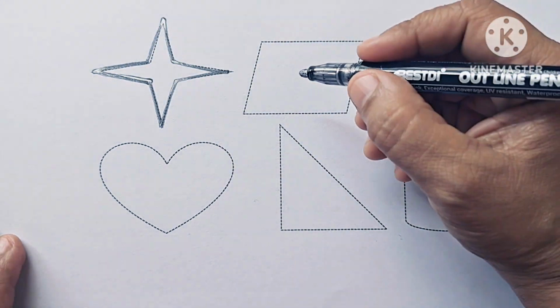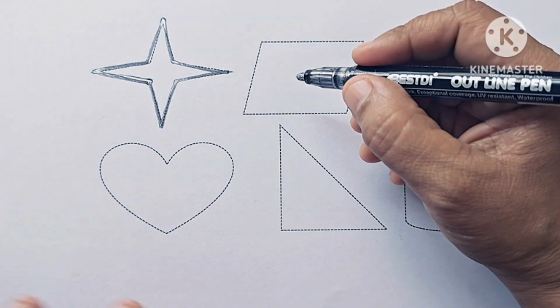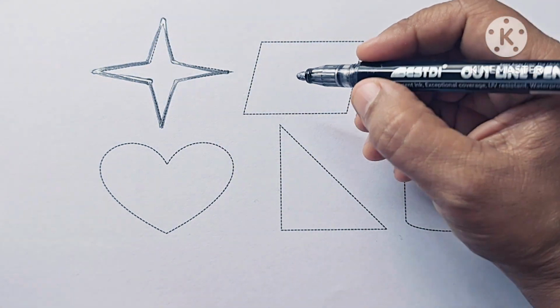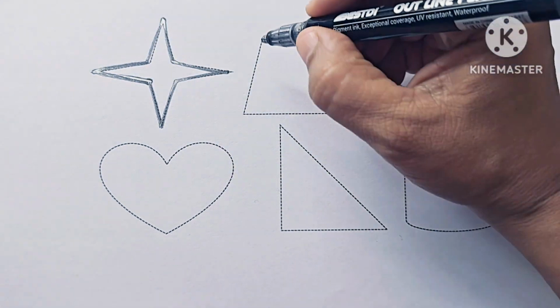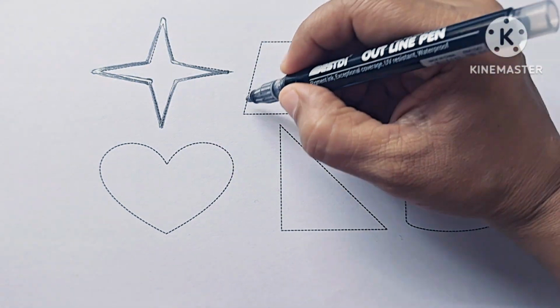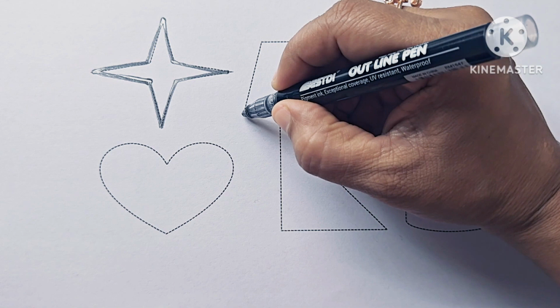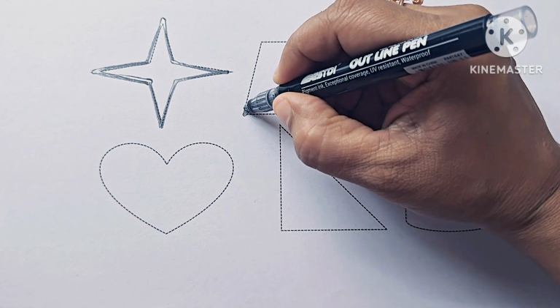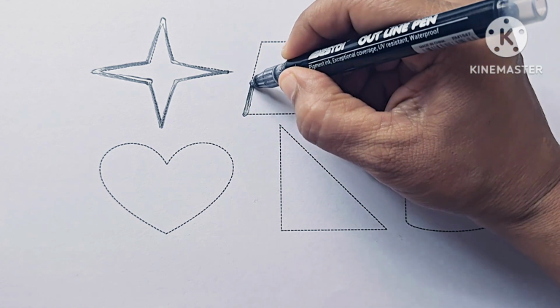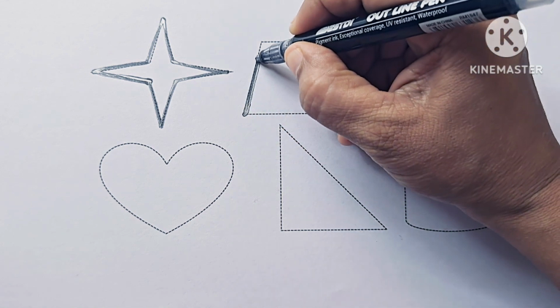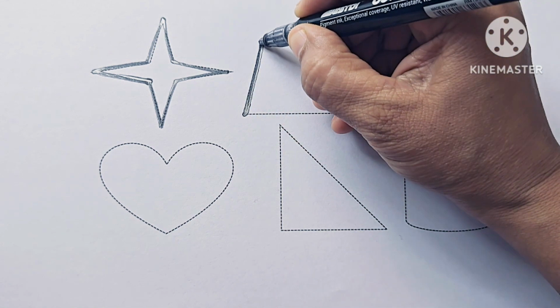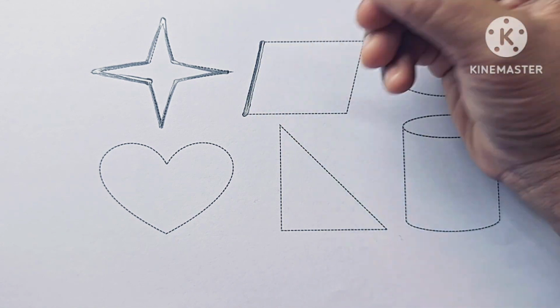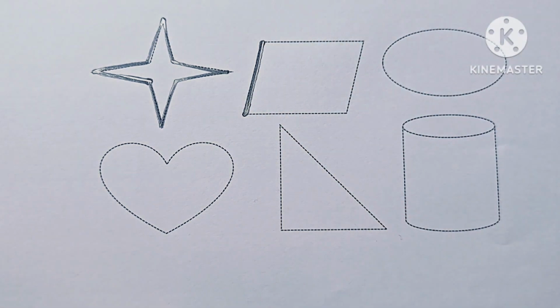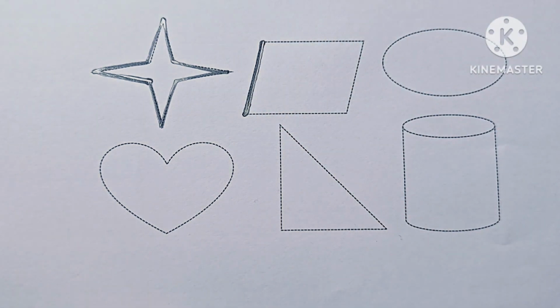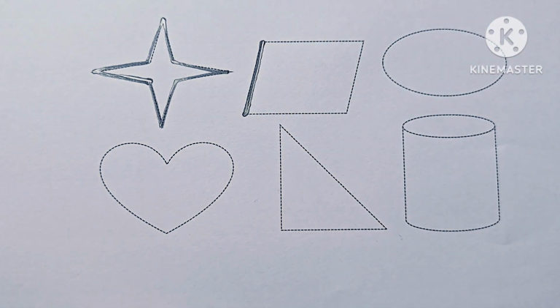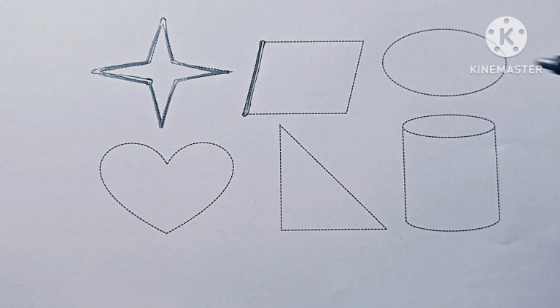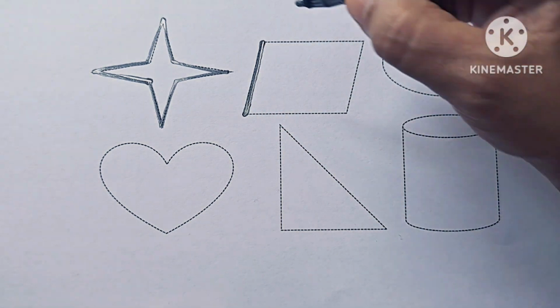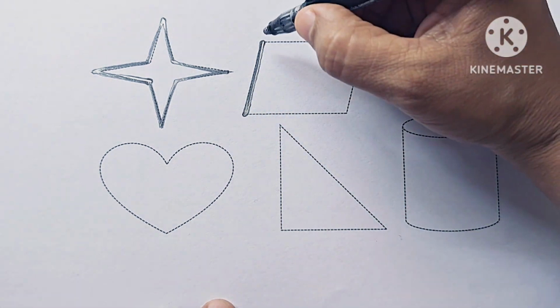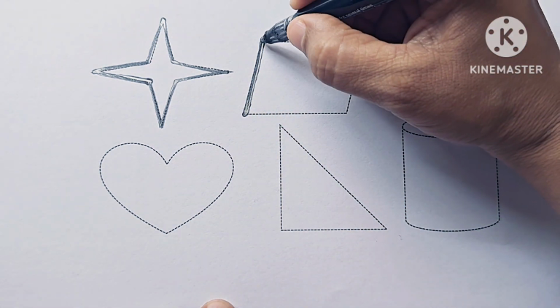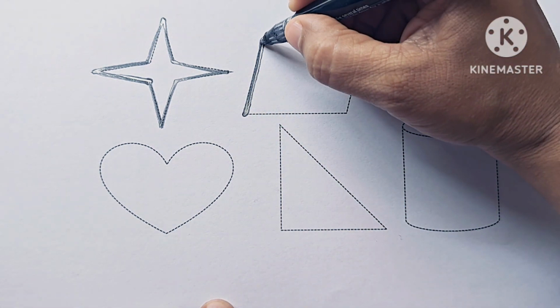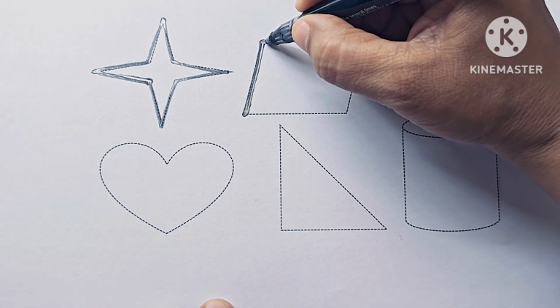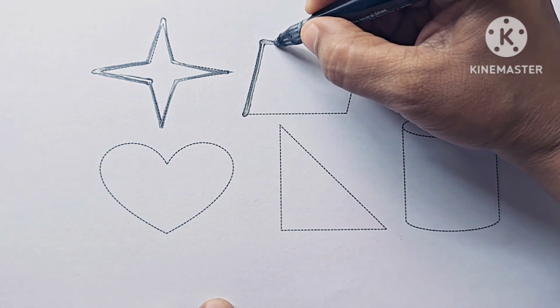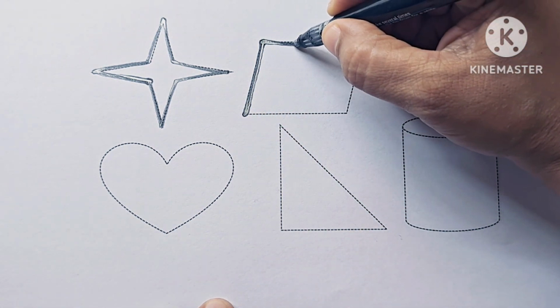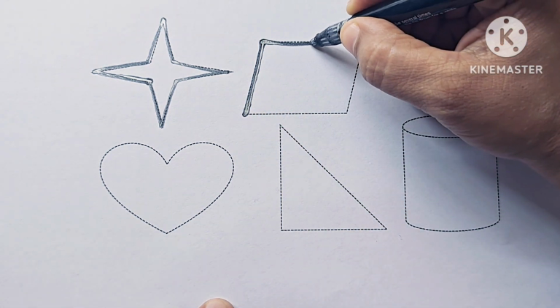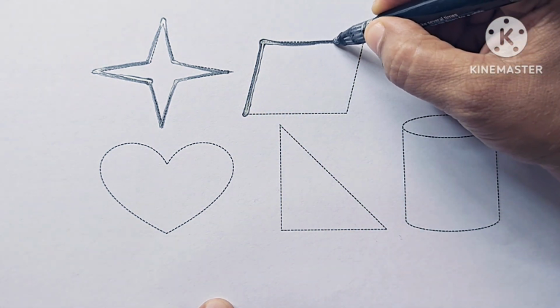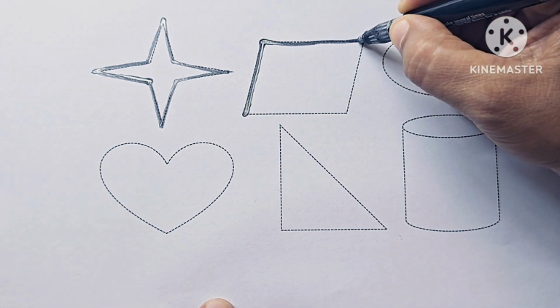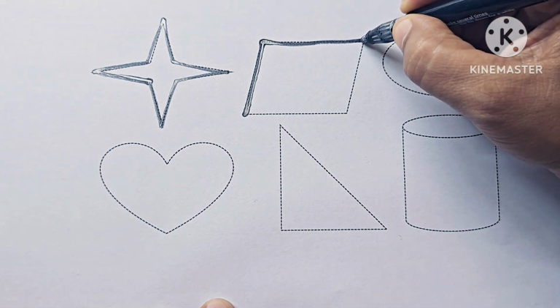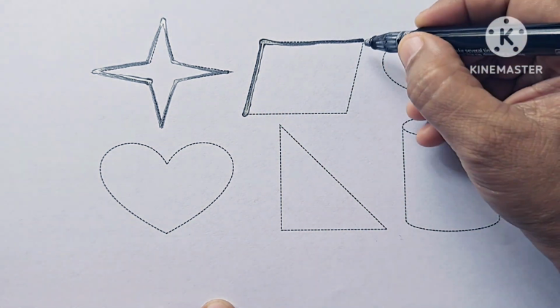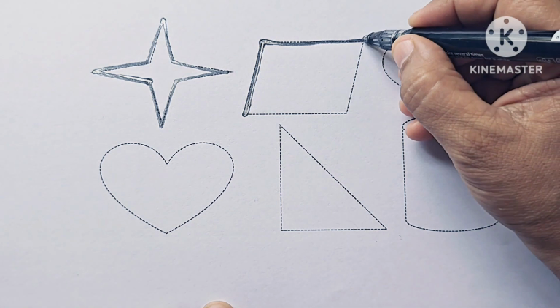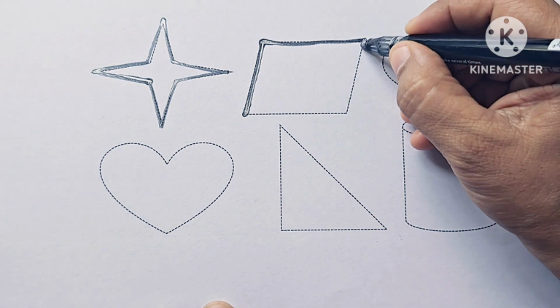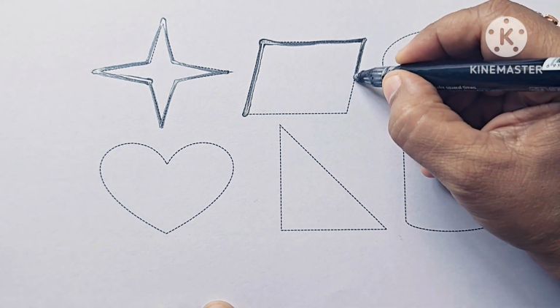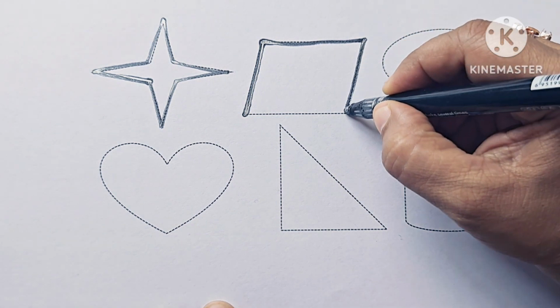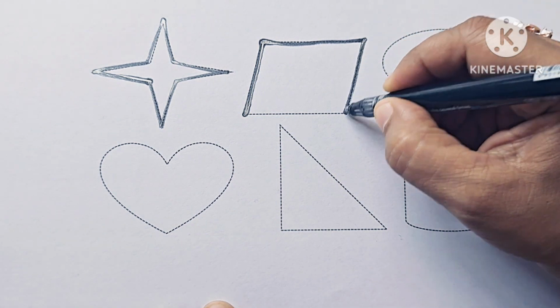This is a rhombus. This is a parallelogram.